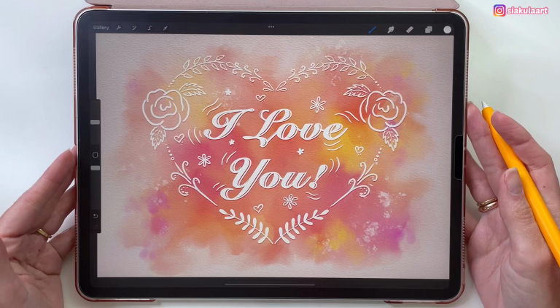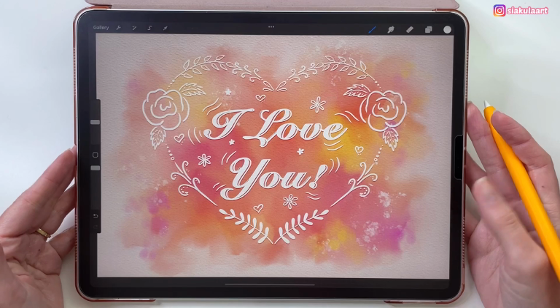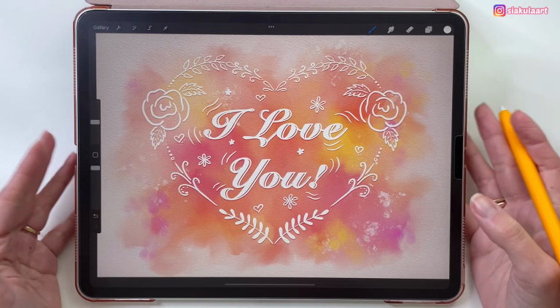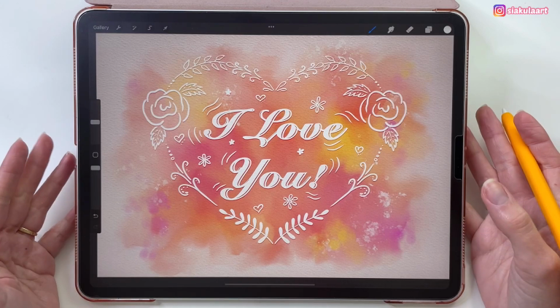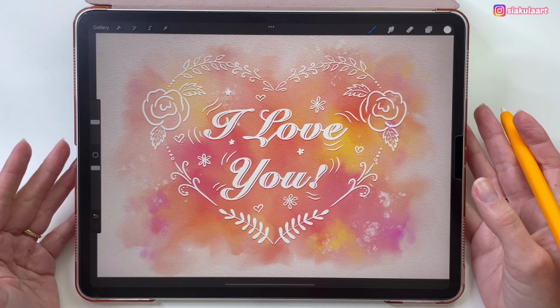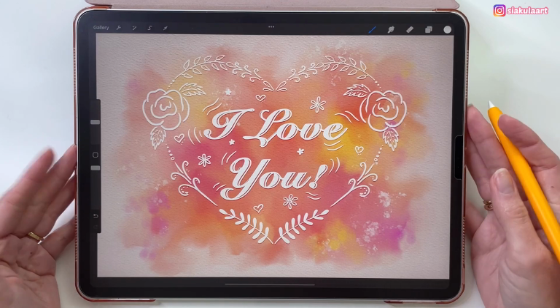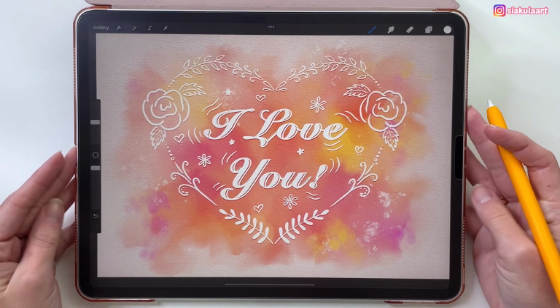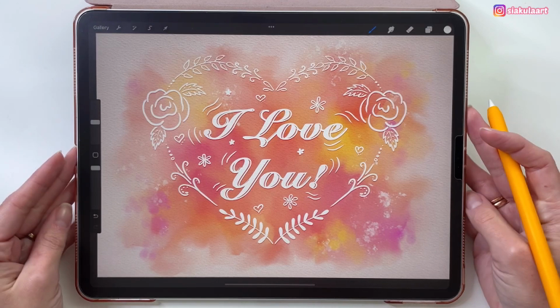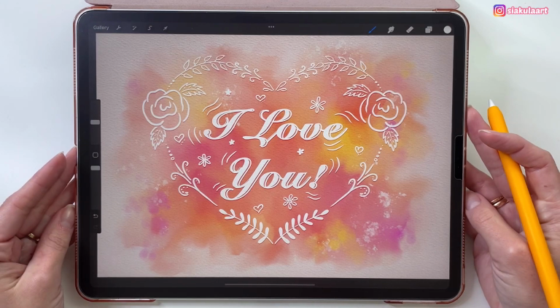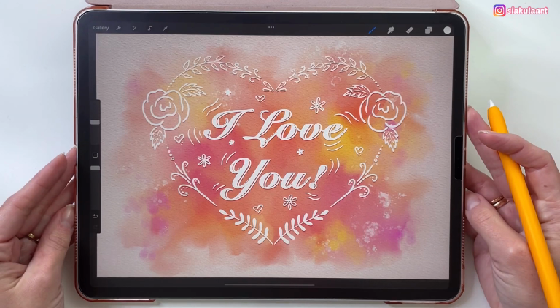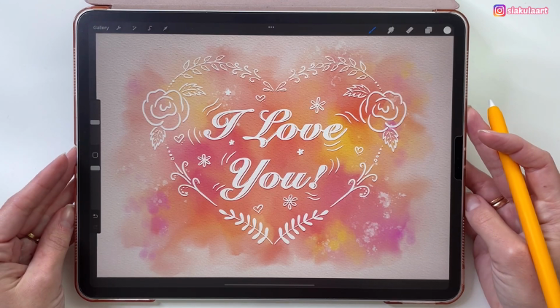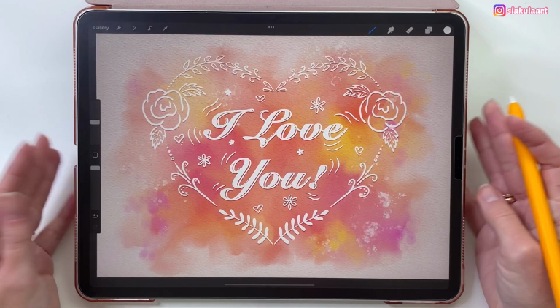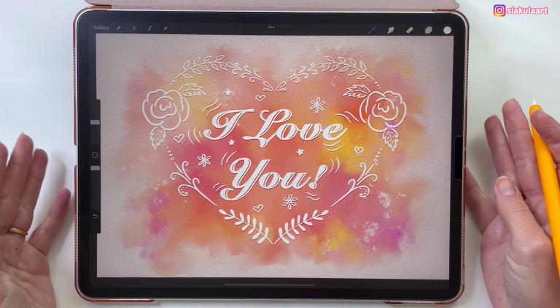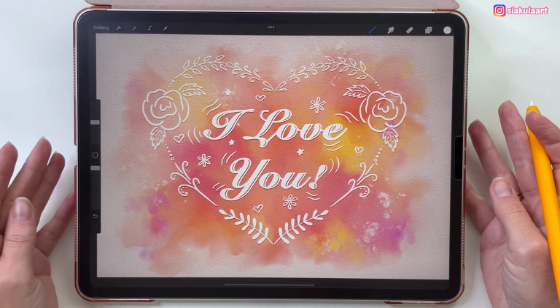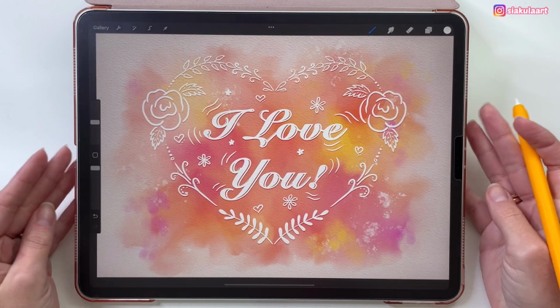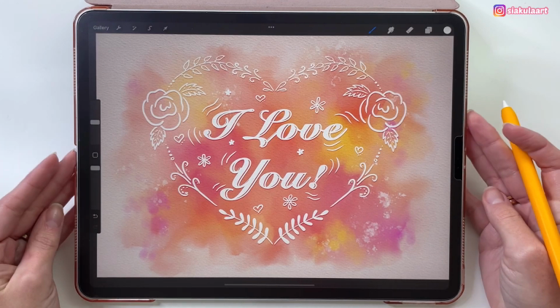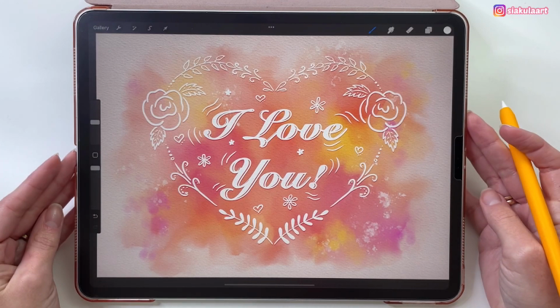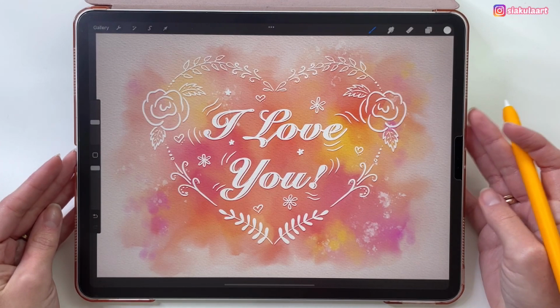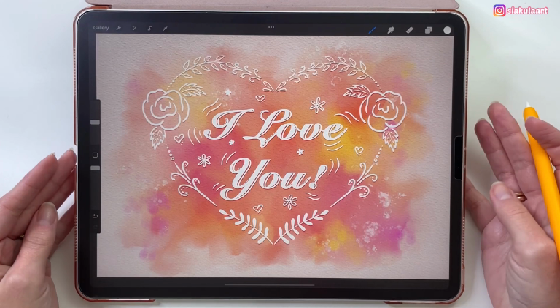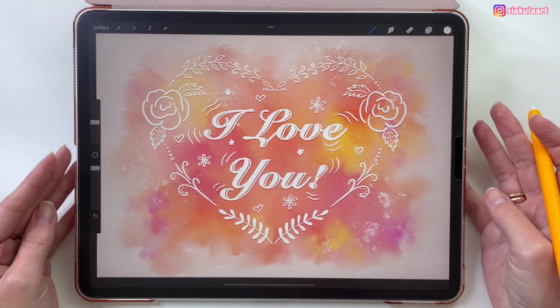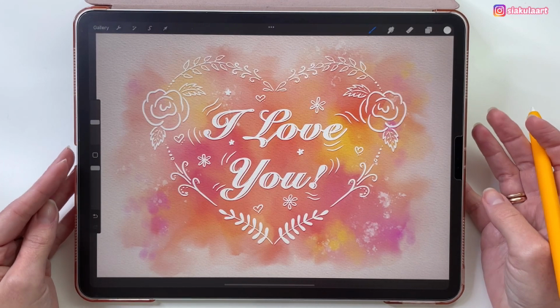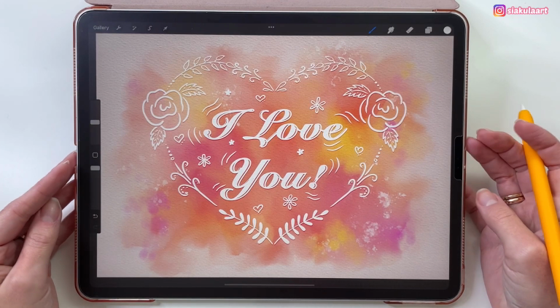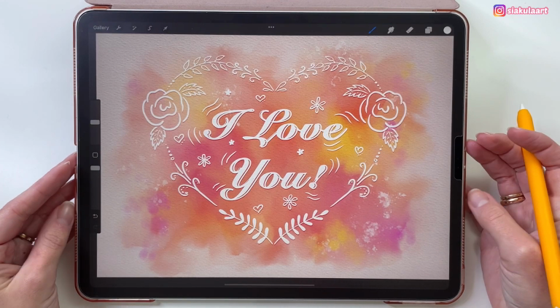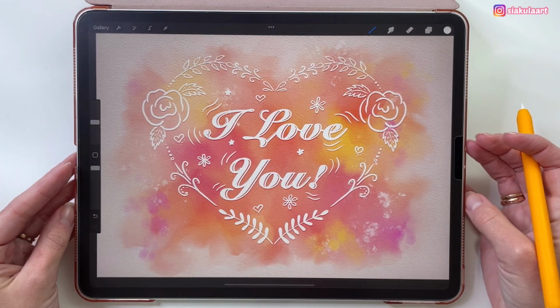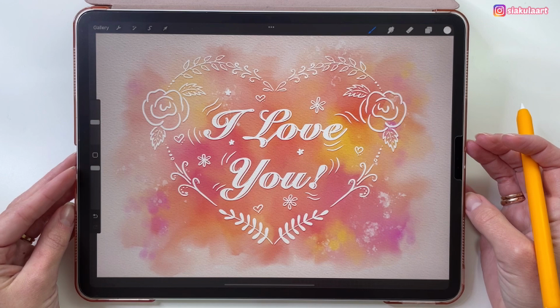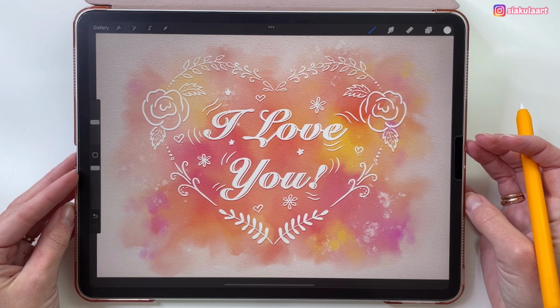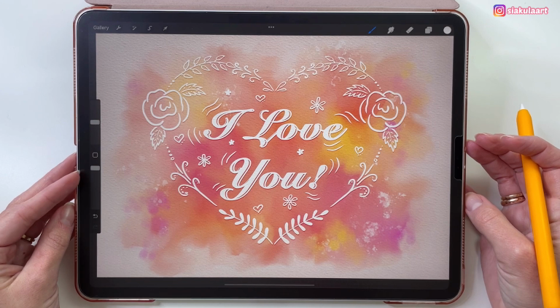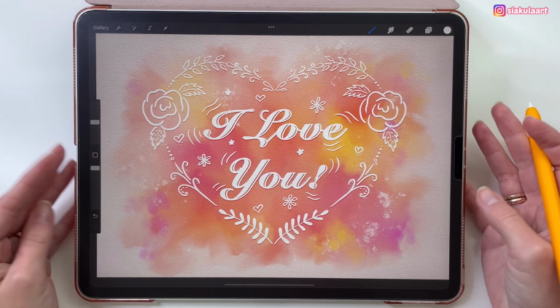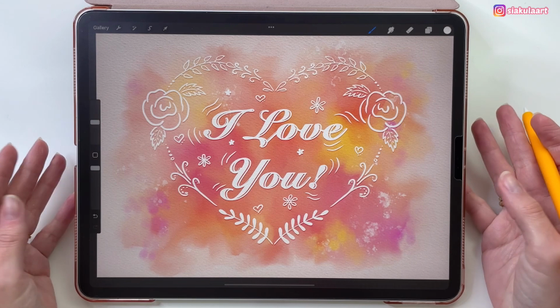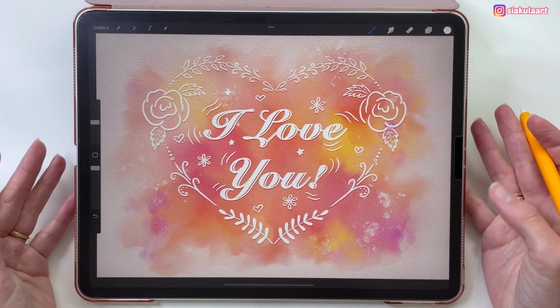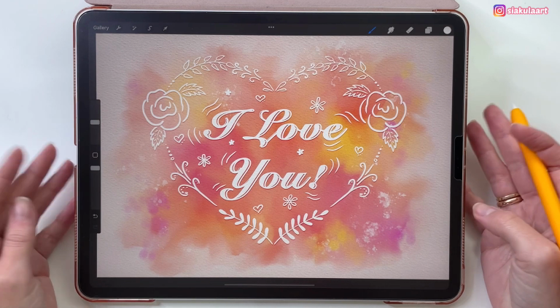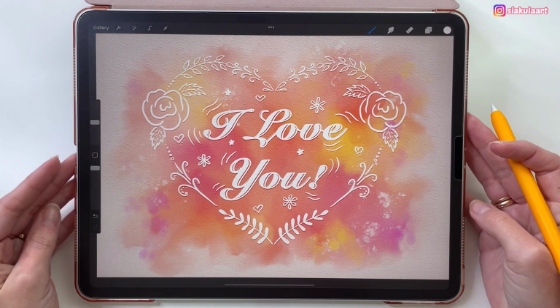Hello and welcome to another tutorial. Today we are going to draw this watercolor Valentine's Day card. Let's start.